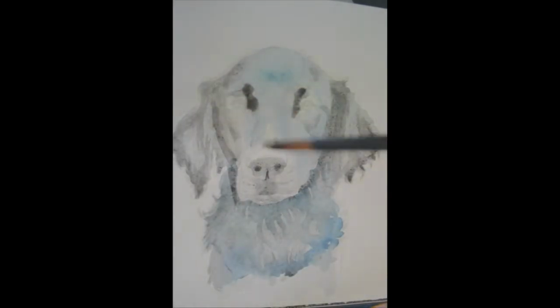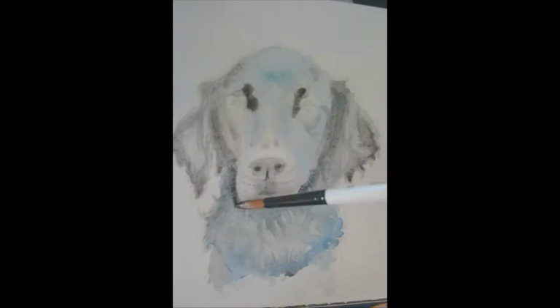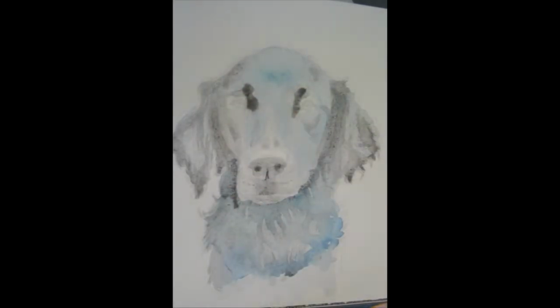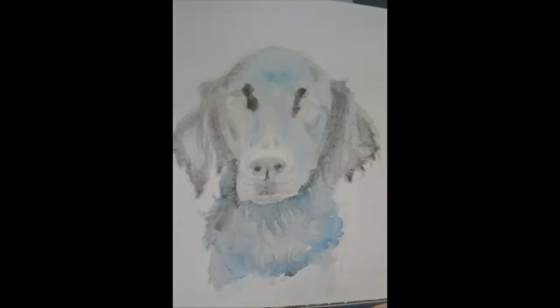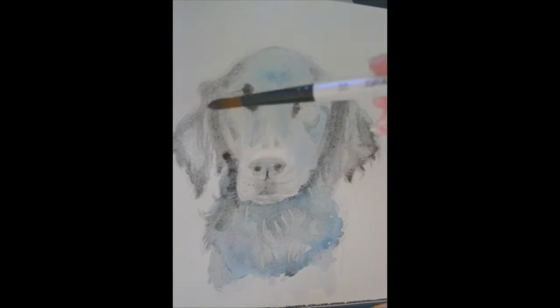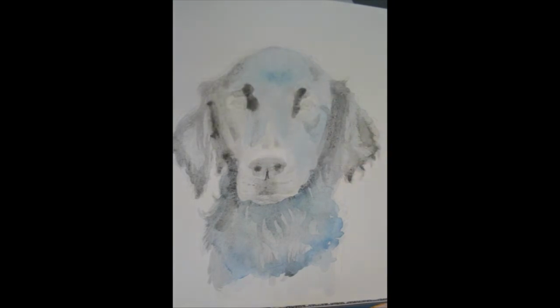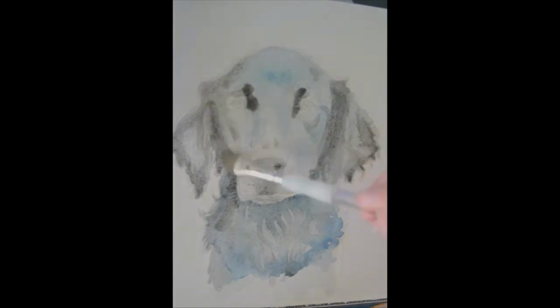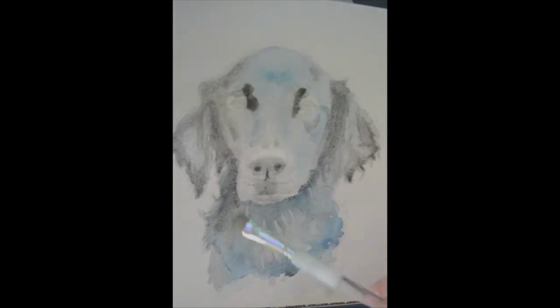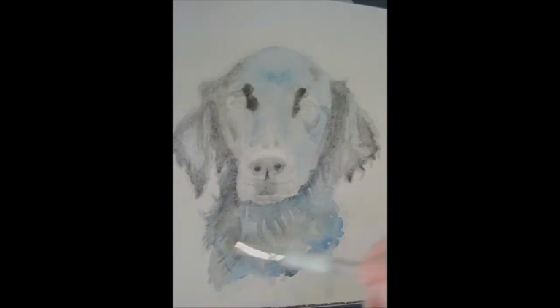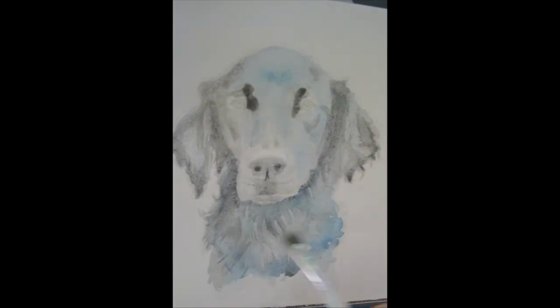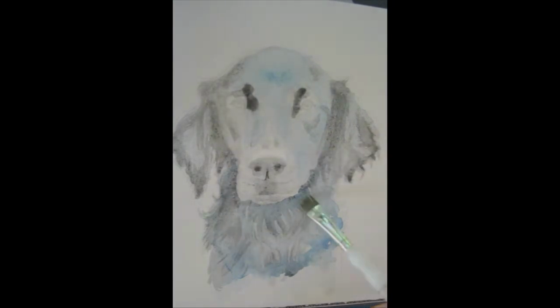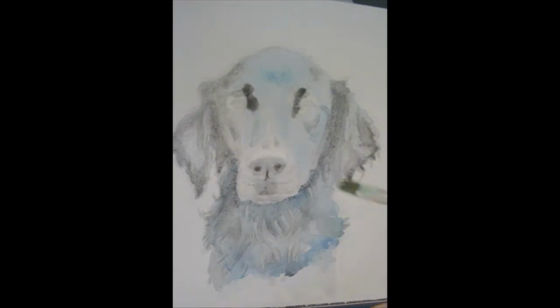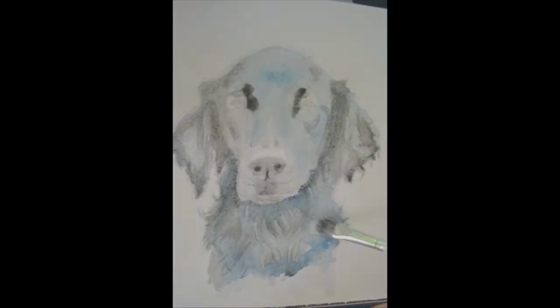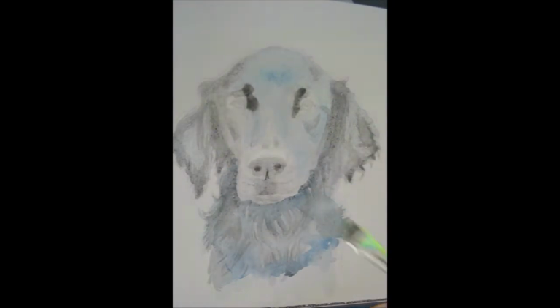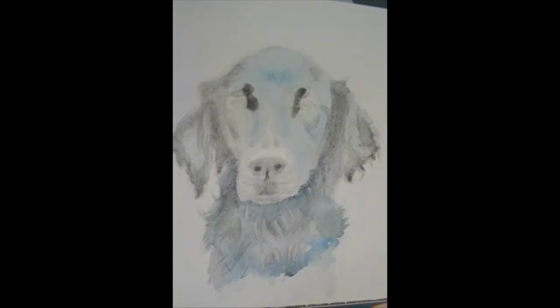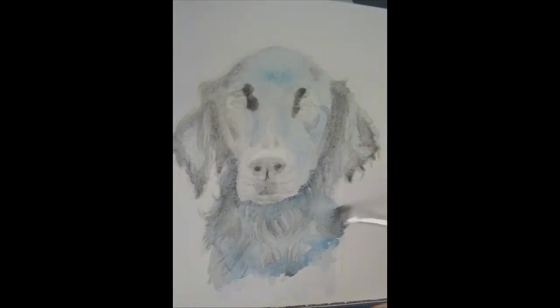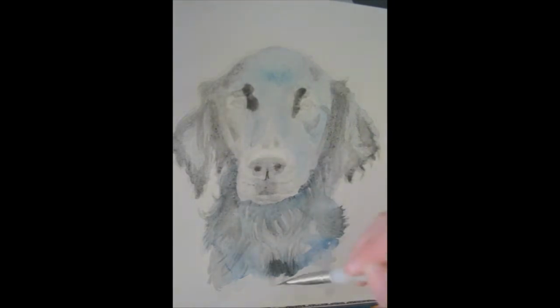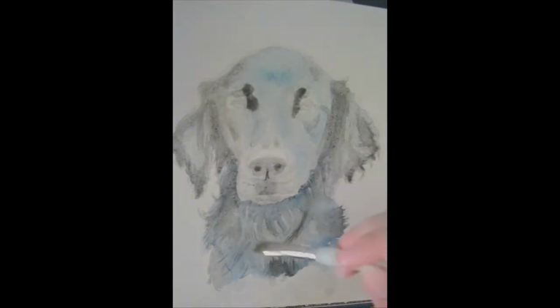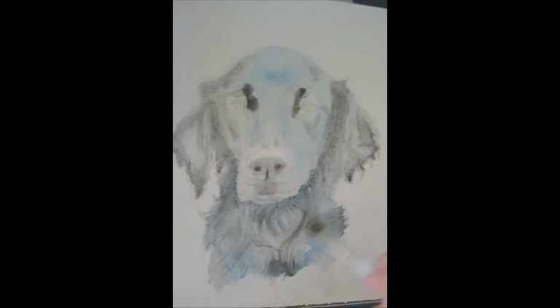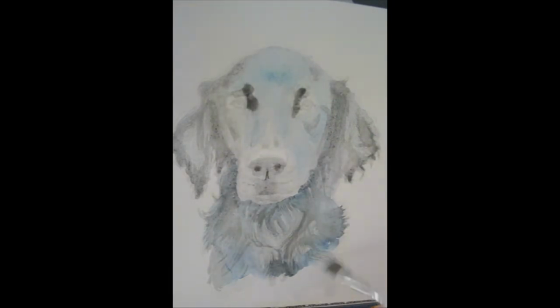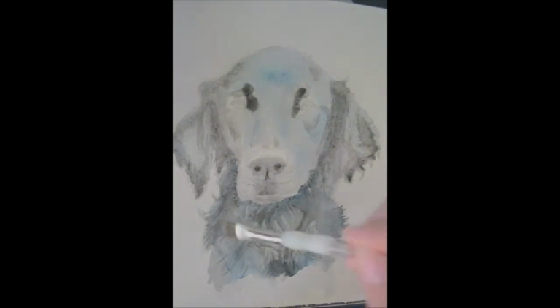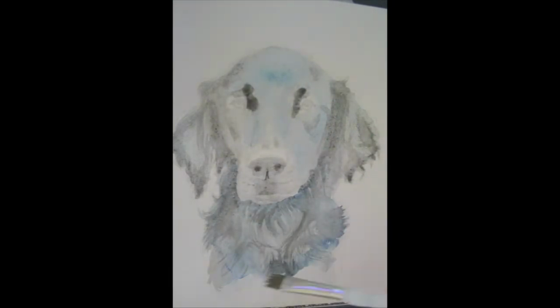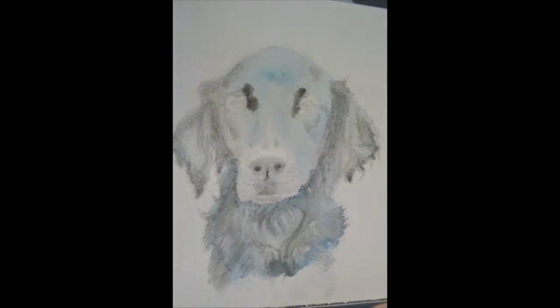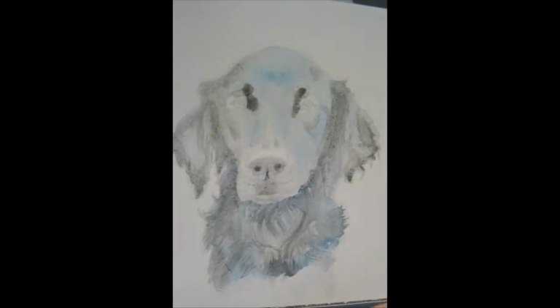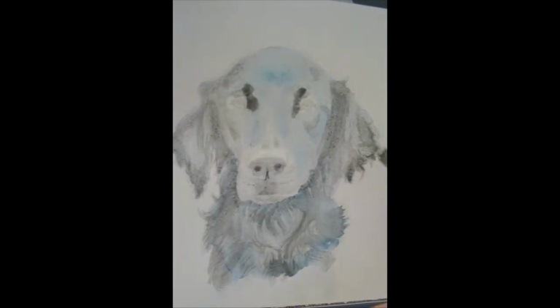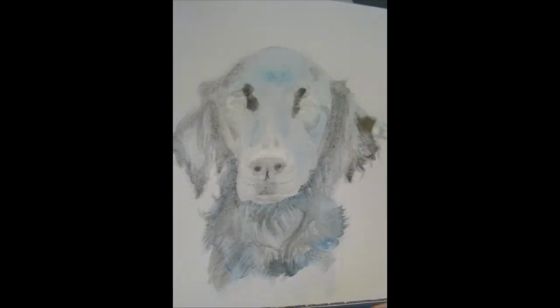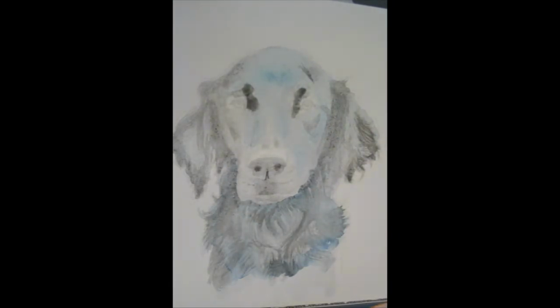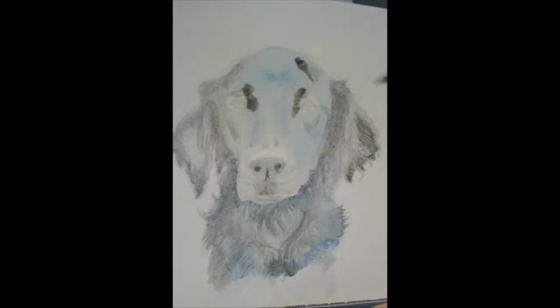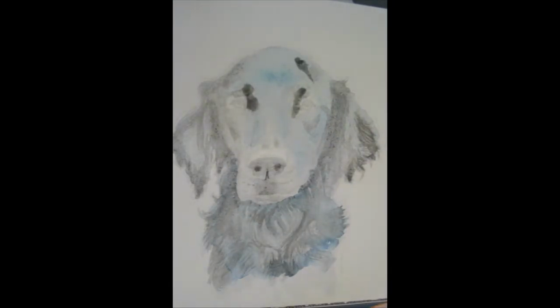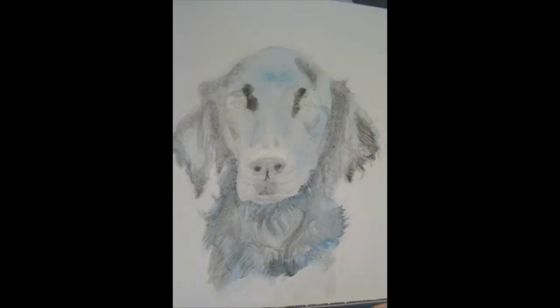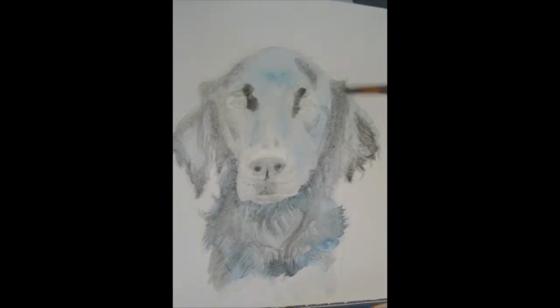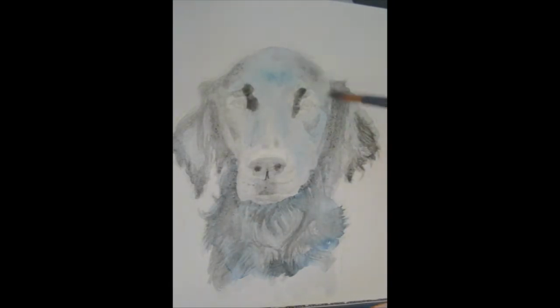Because this is such a dark dog, I'm having to do quite a few layers since watercolors can be quite subtle.